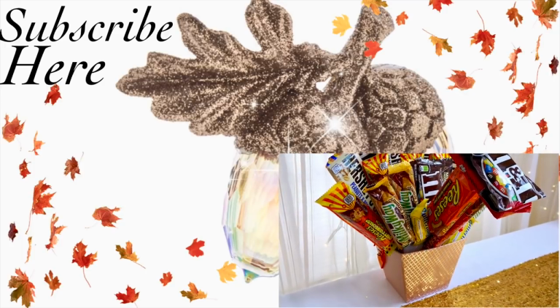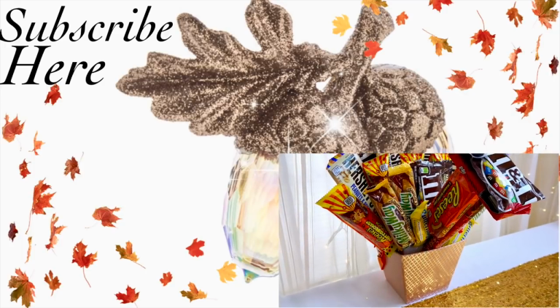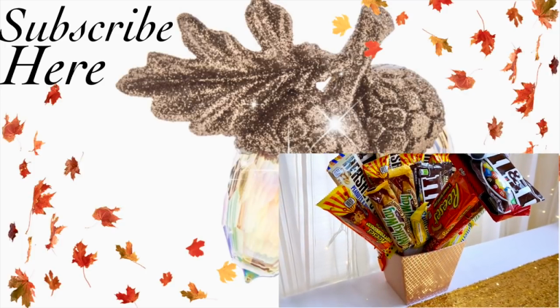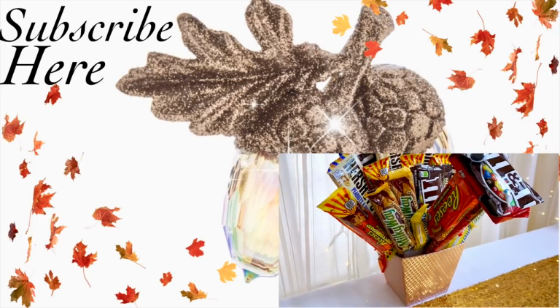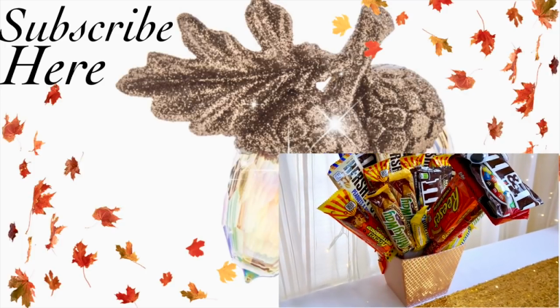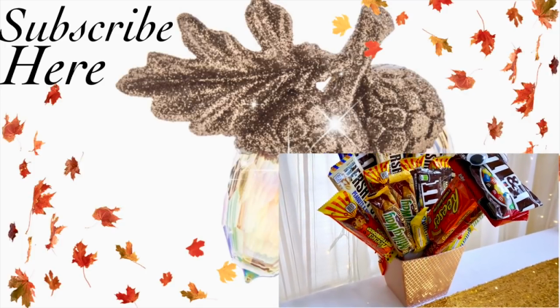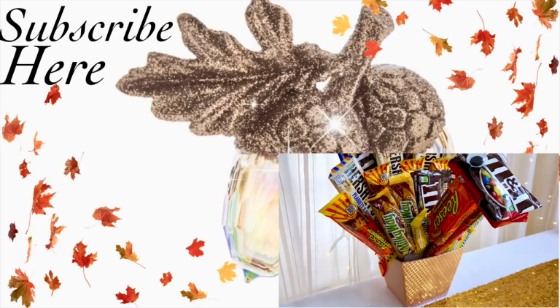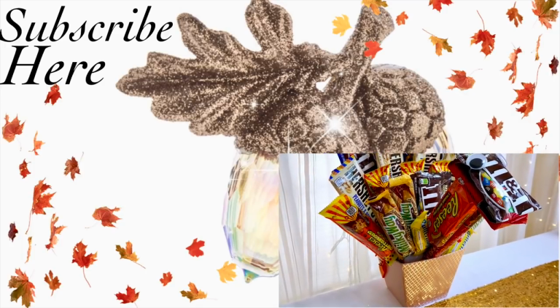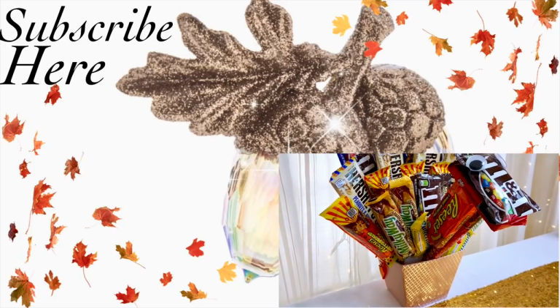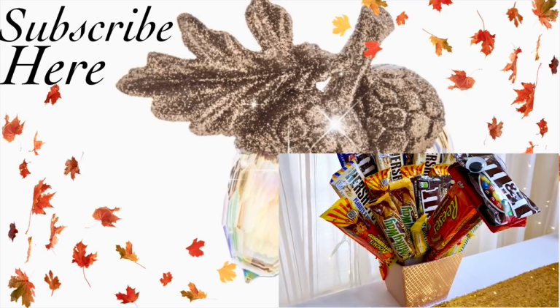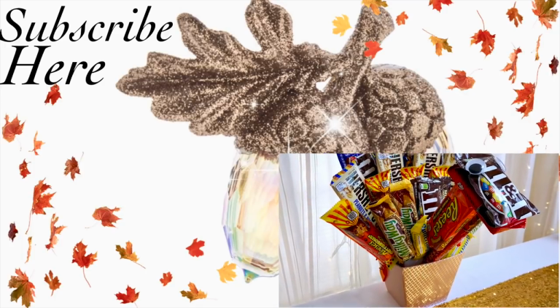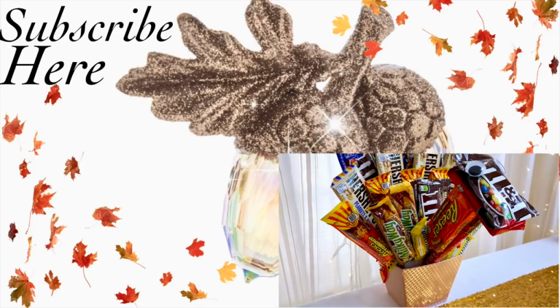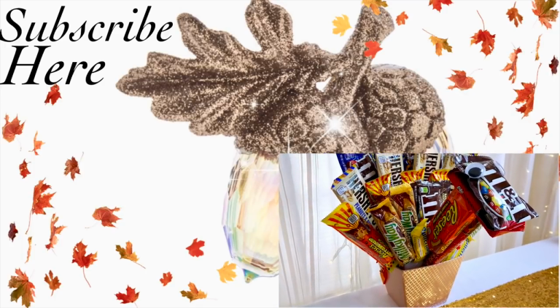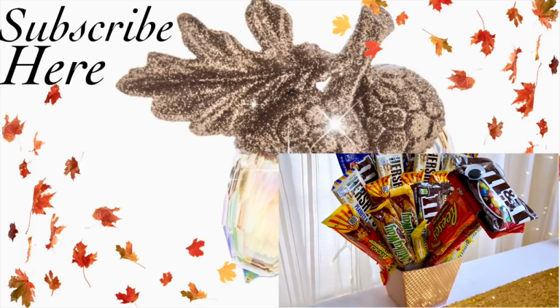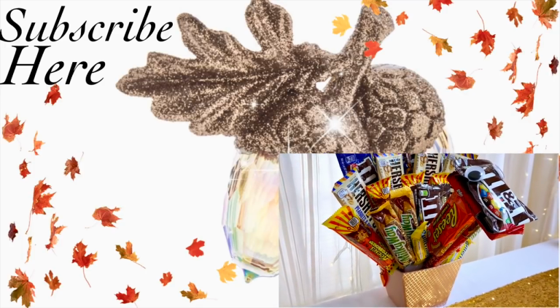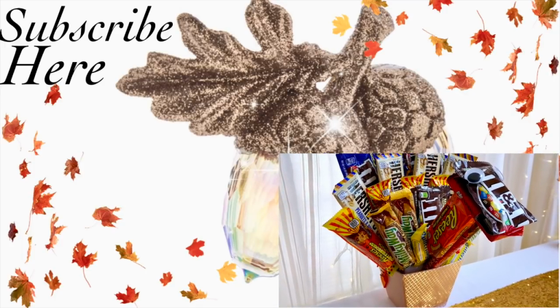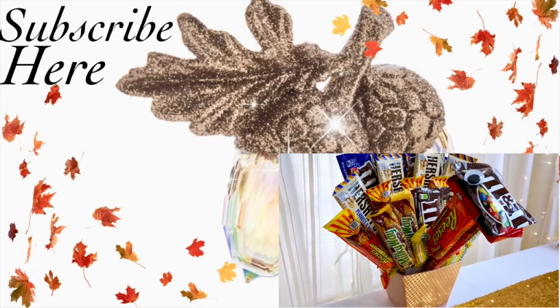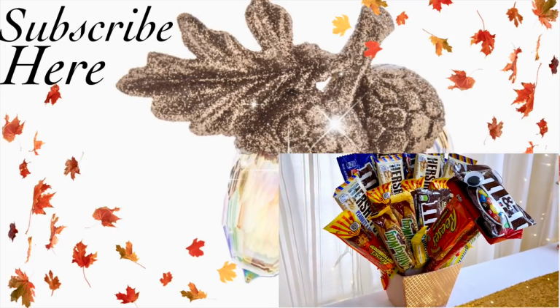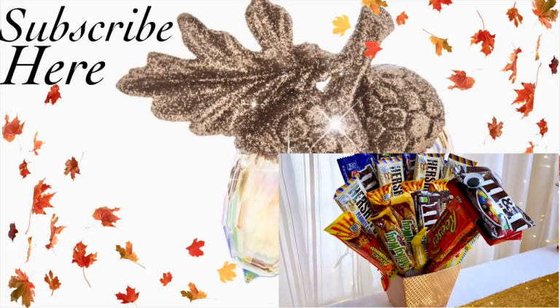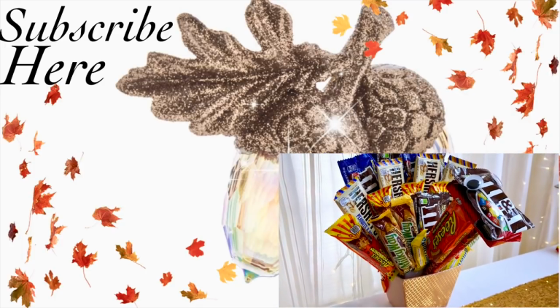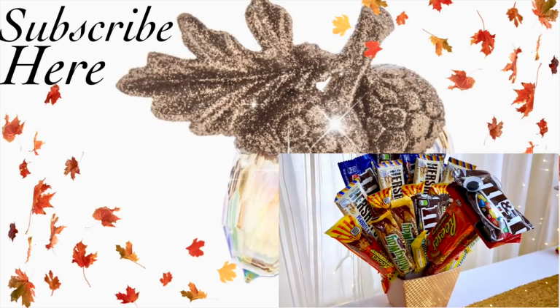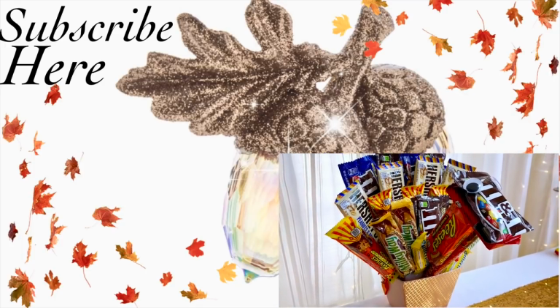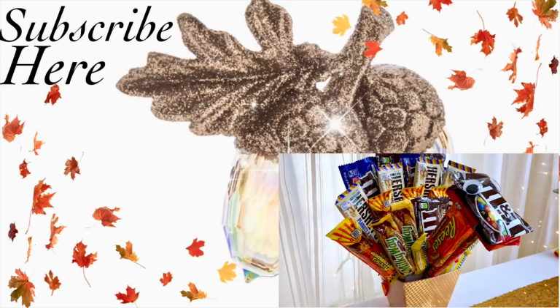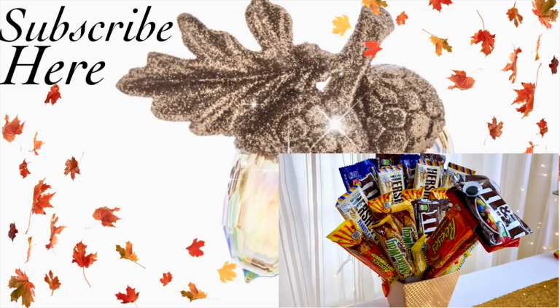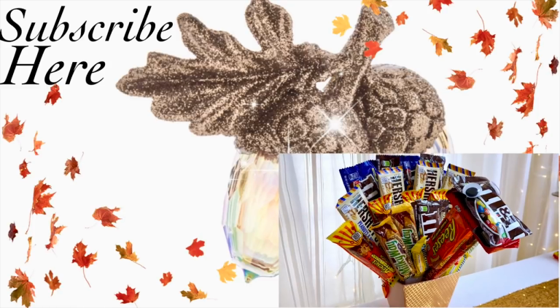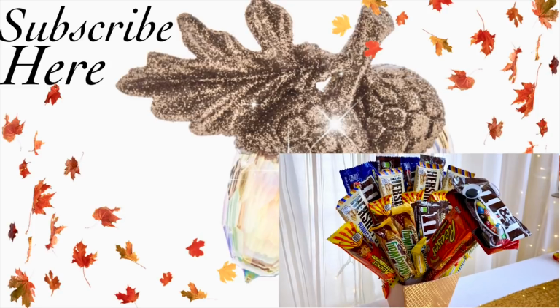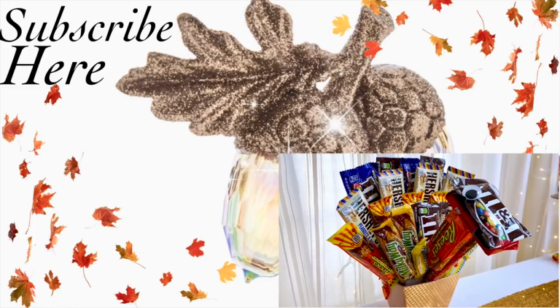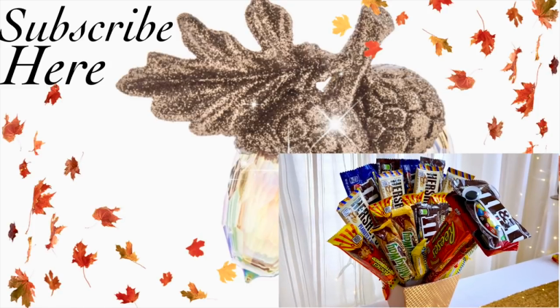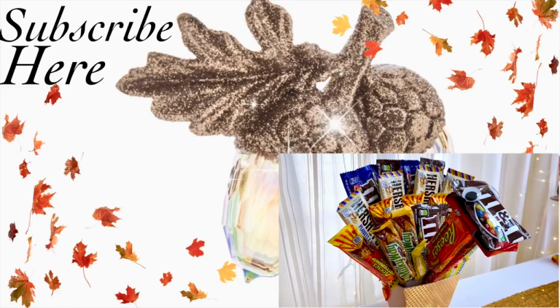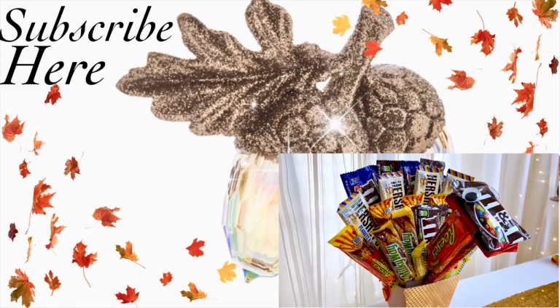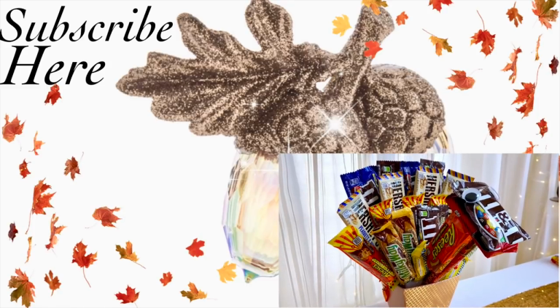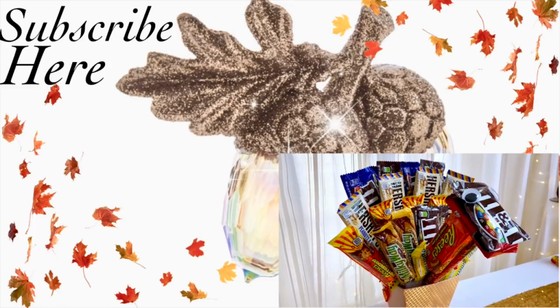Thanks so much for watching, guys. Please give this video a thumbs up if you enjoyed it and I will see you all soon in the next one. Bye!